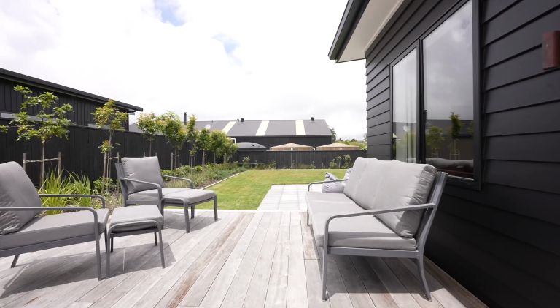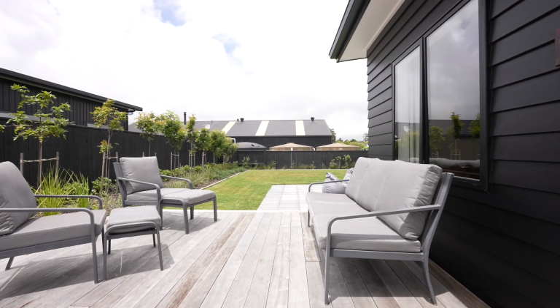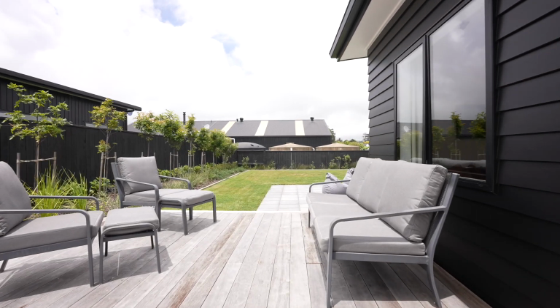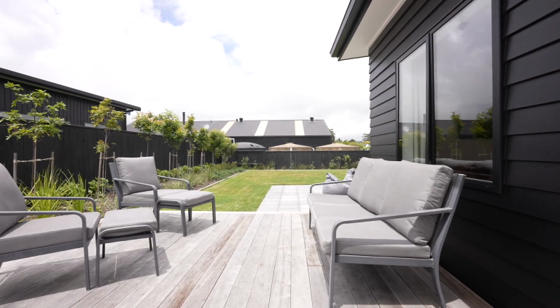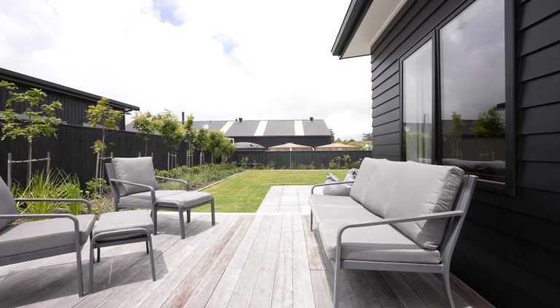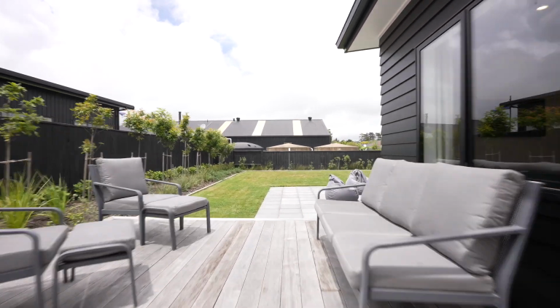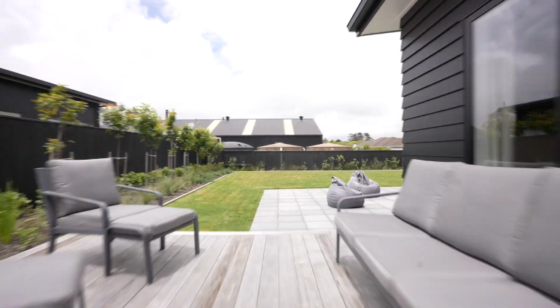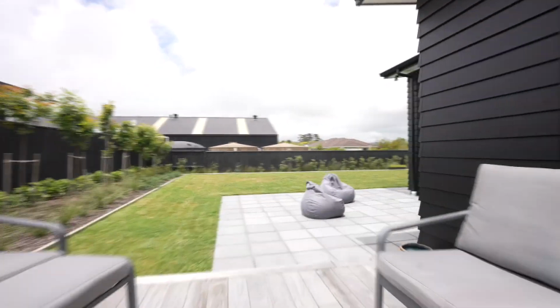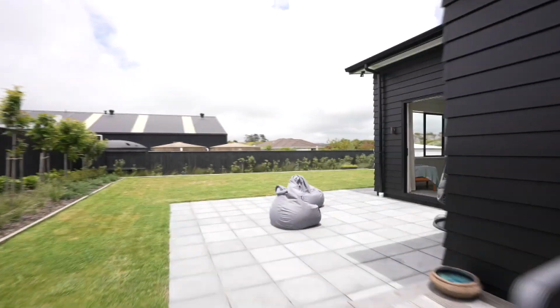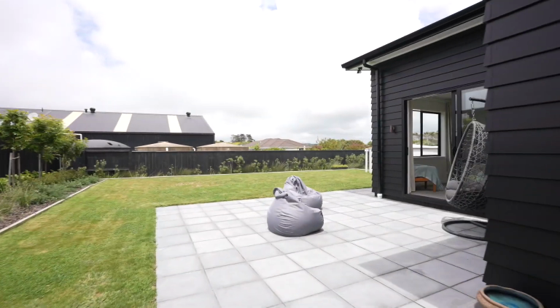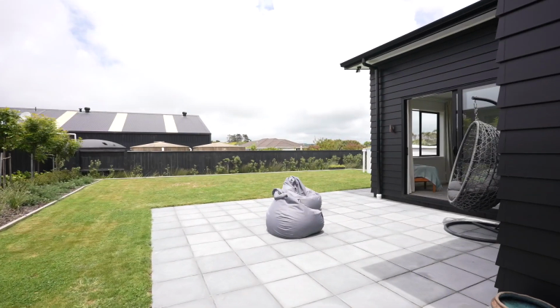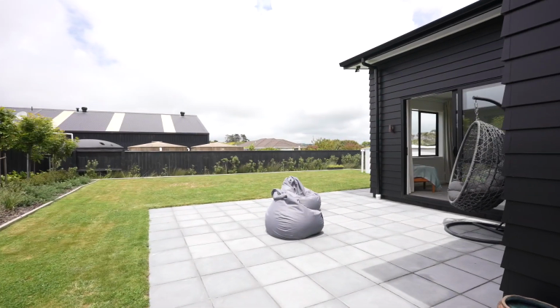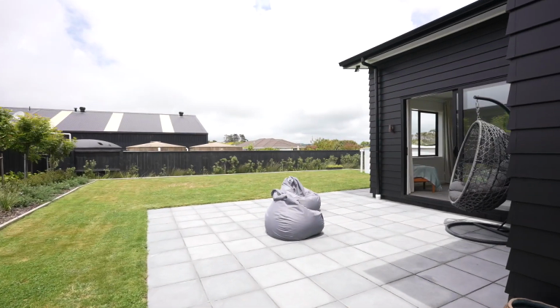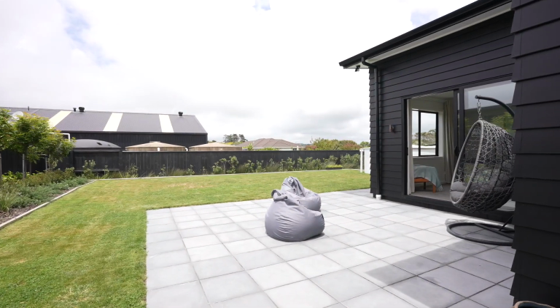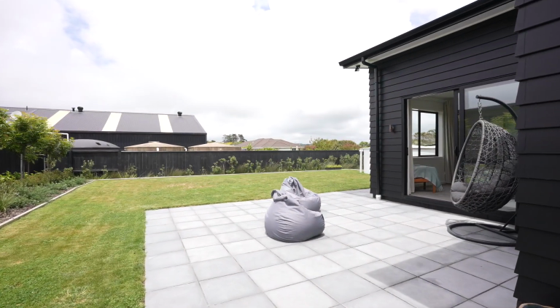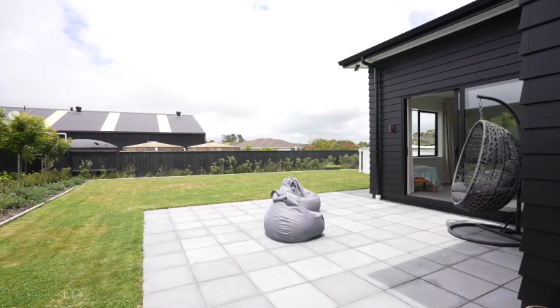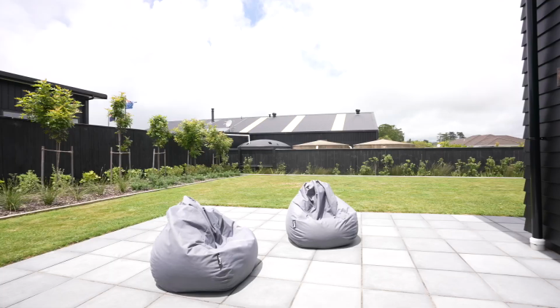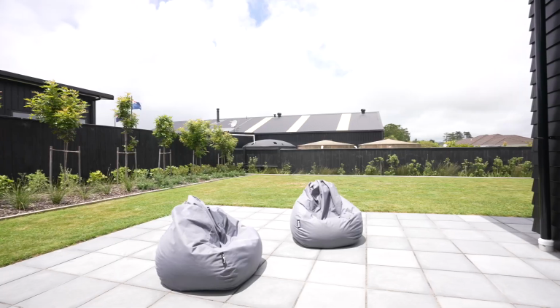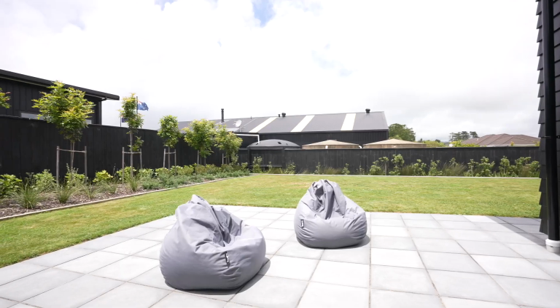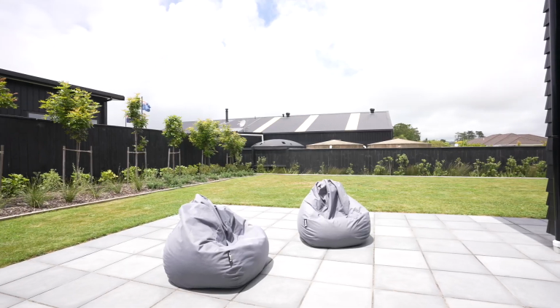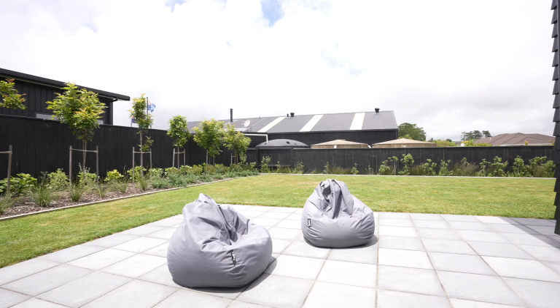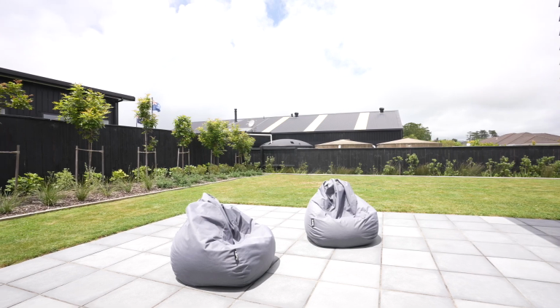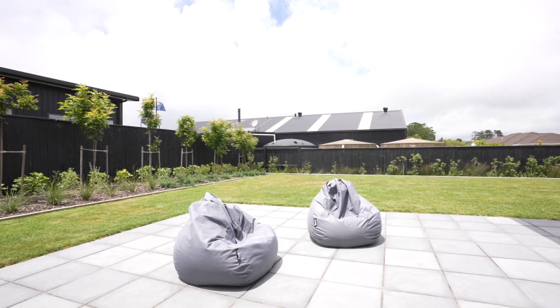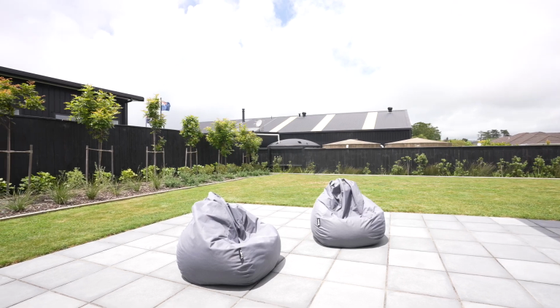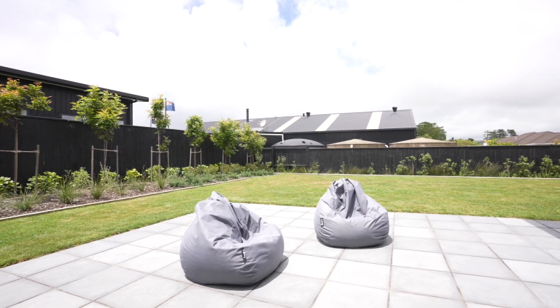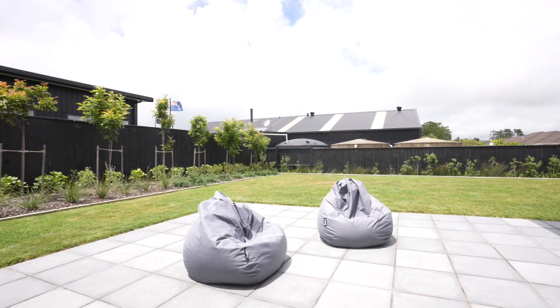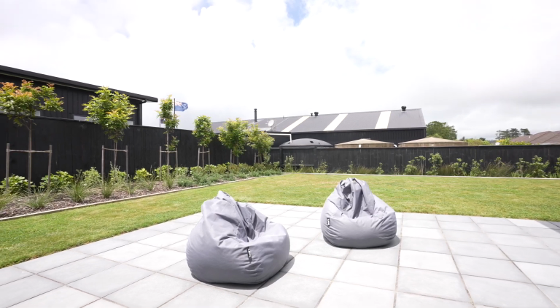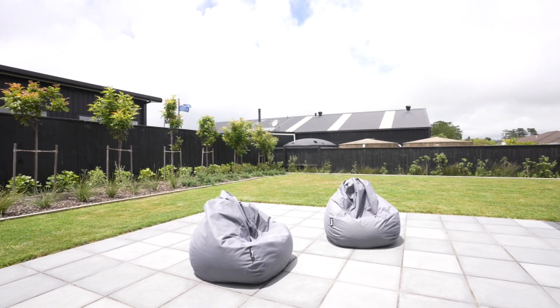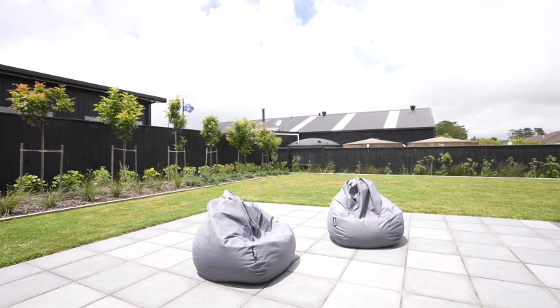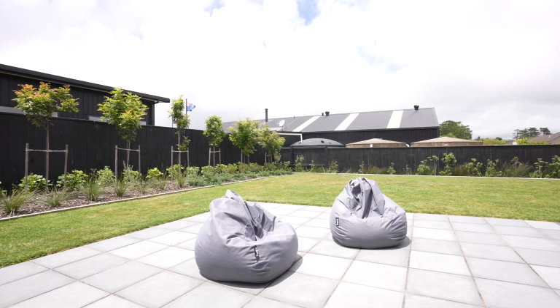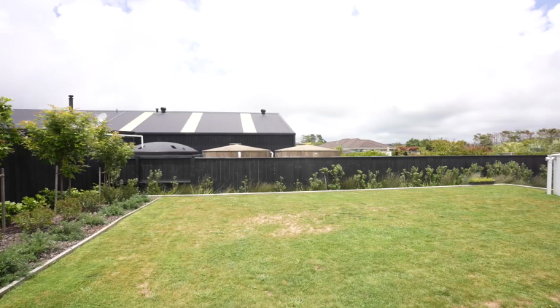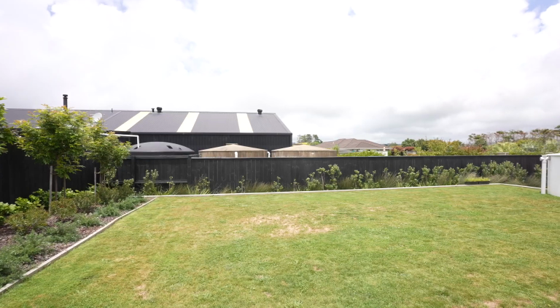Fully fenced, this is perfect for the kids and pets to play in complete safety, and with a flat lawn to host those summer games.